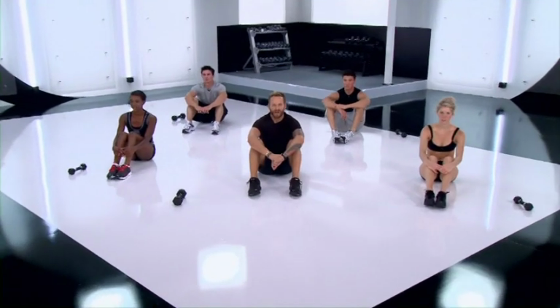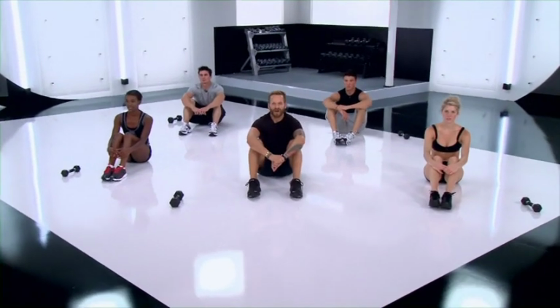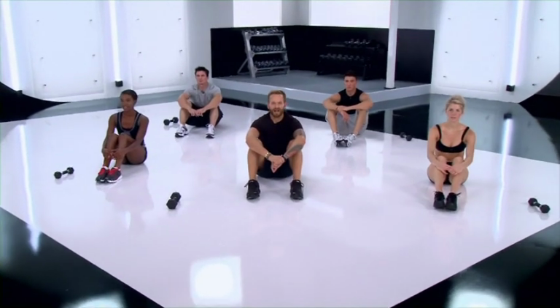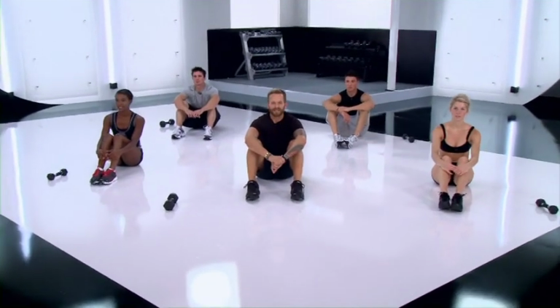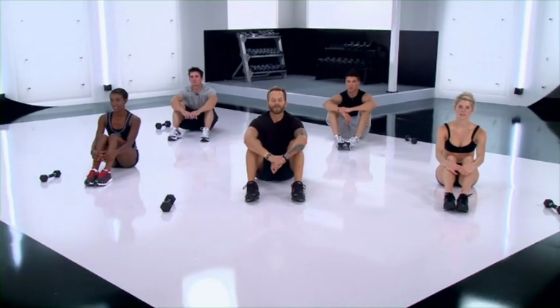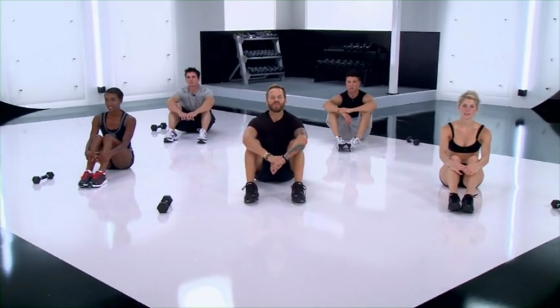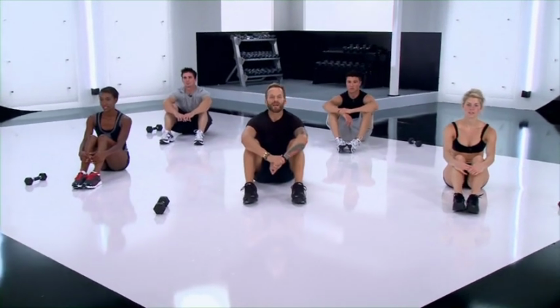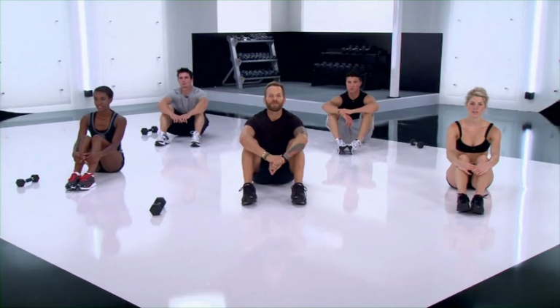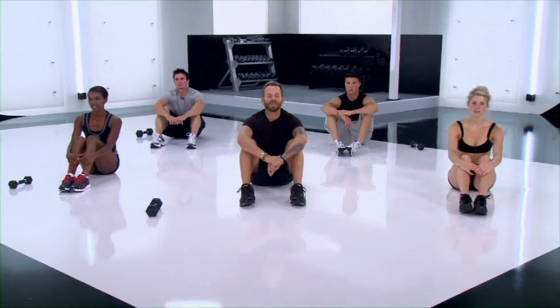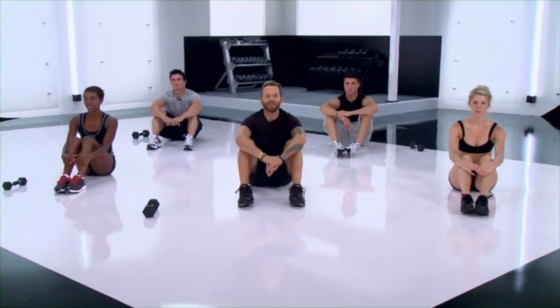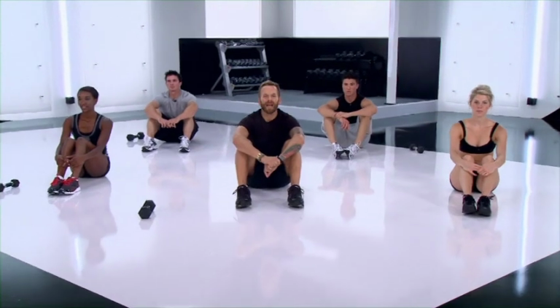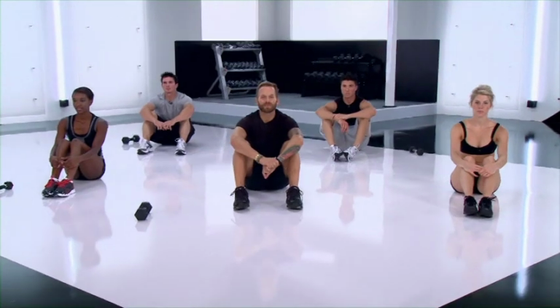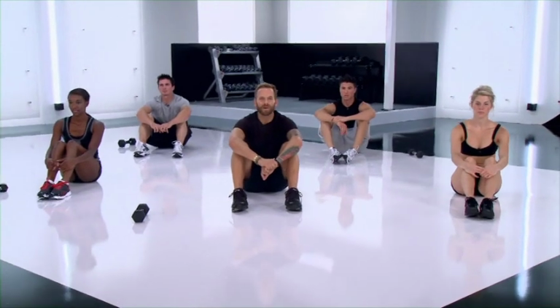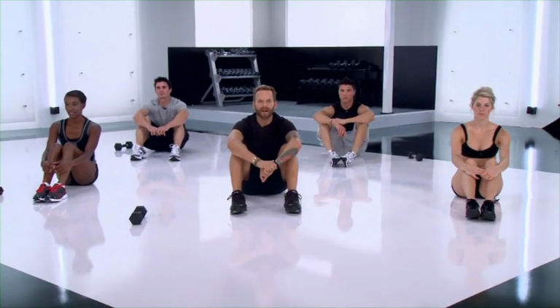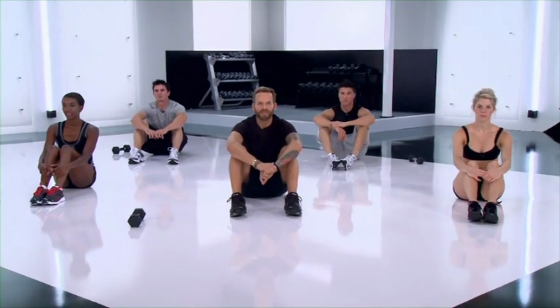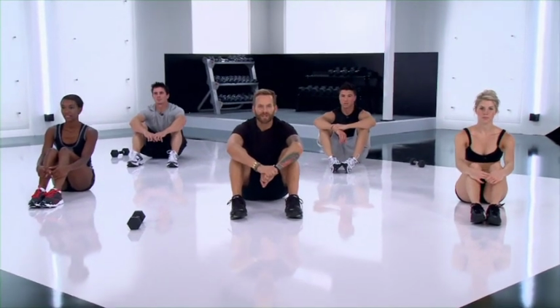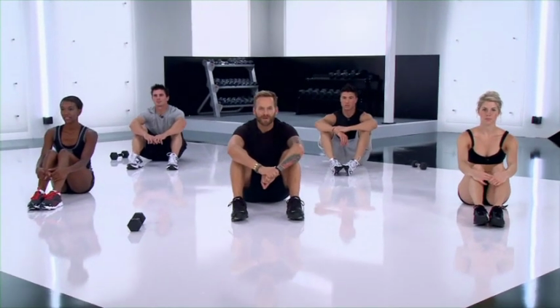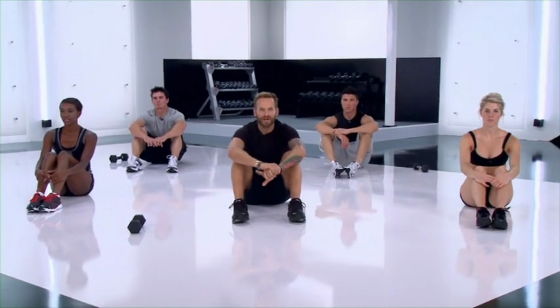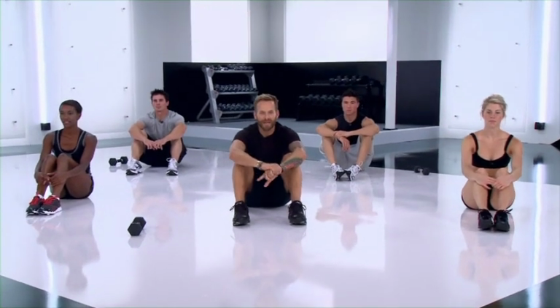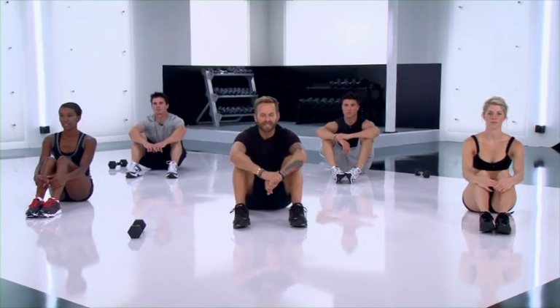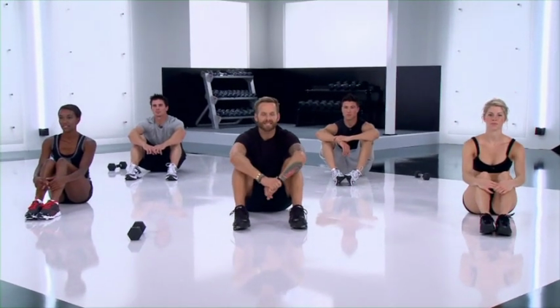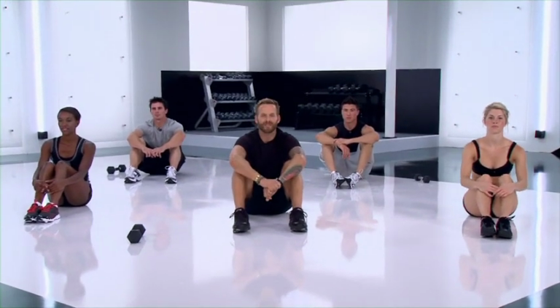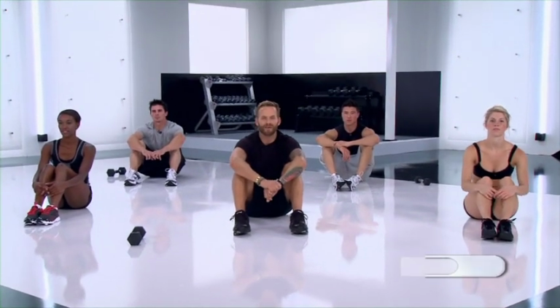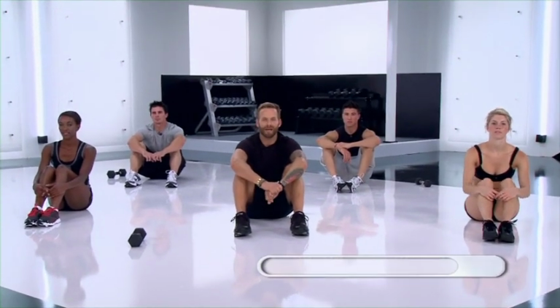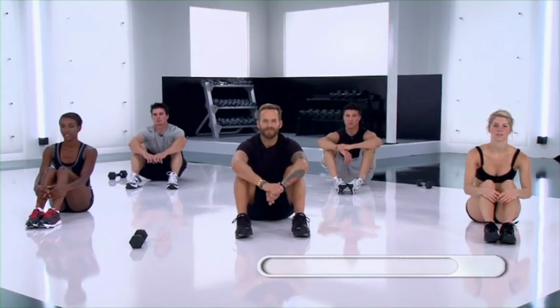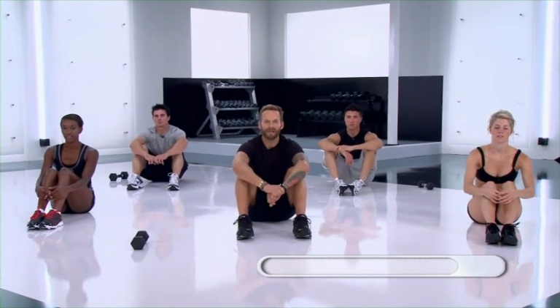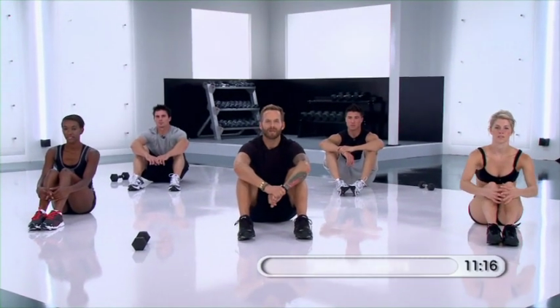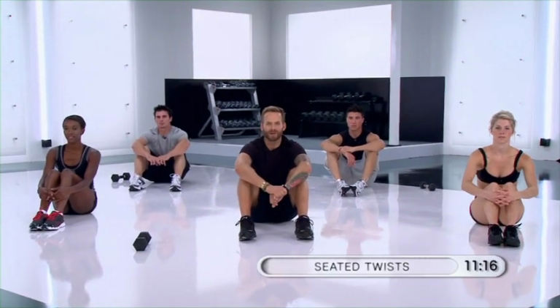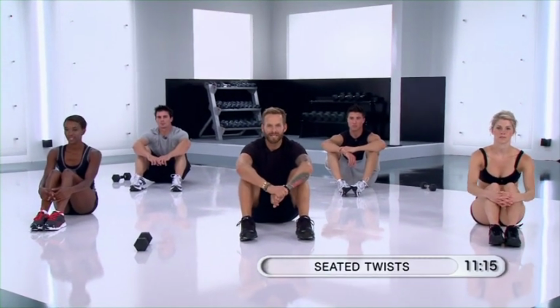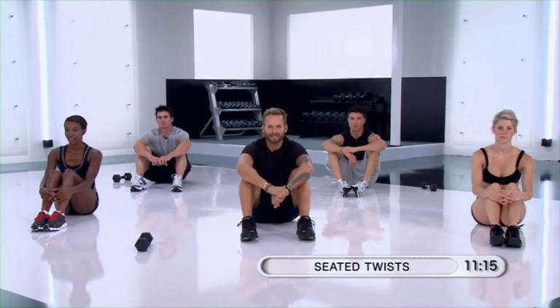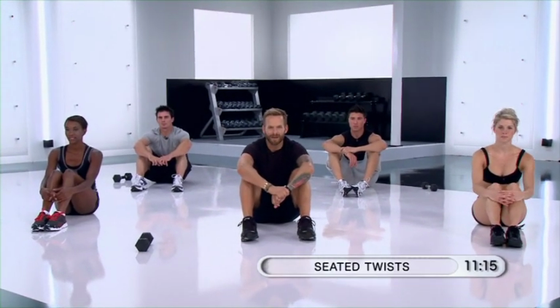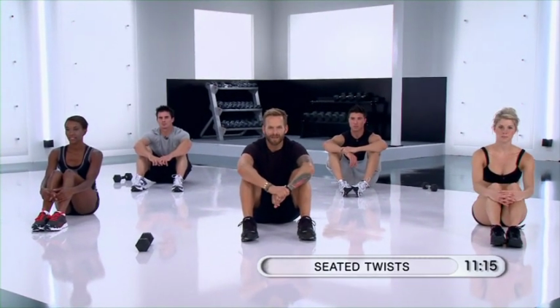All right, so we've got a beginner abs workout for you. Go ahead and get down on the ground, and we're going to get started.